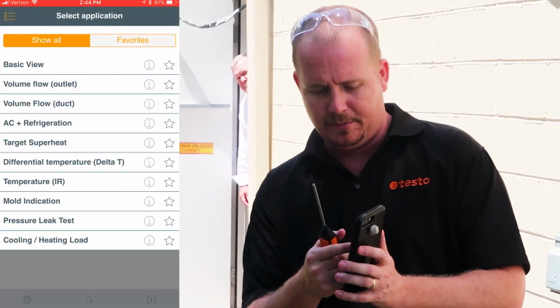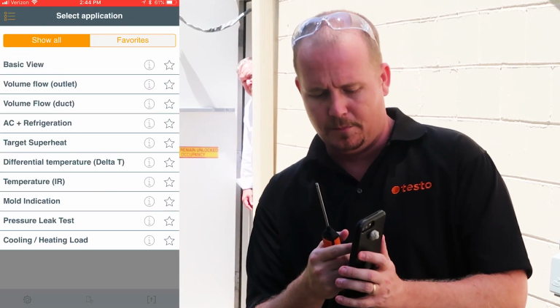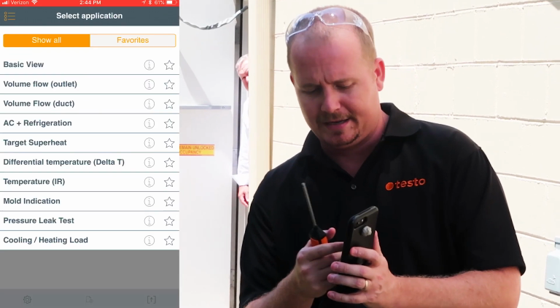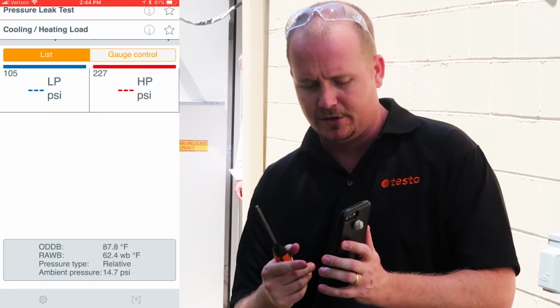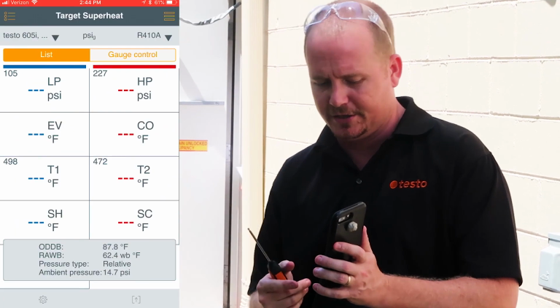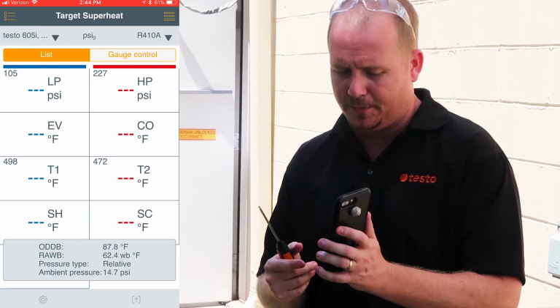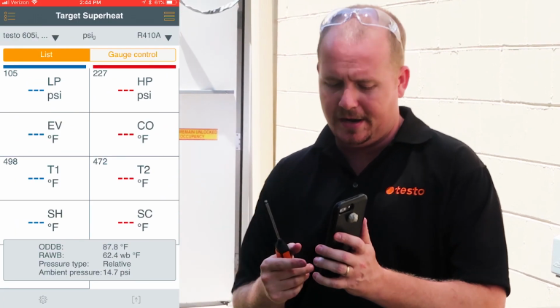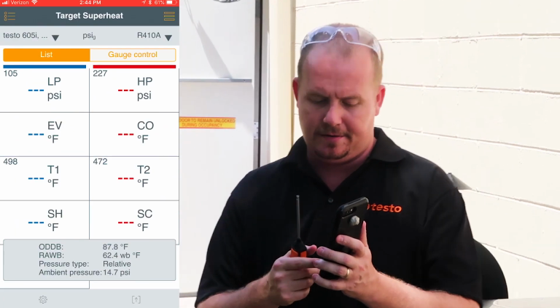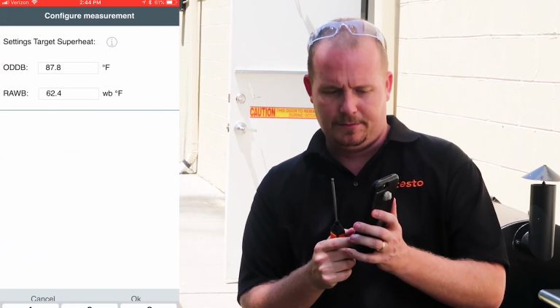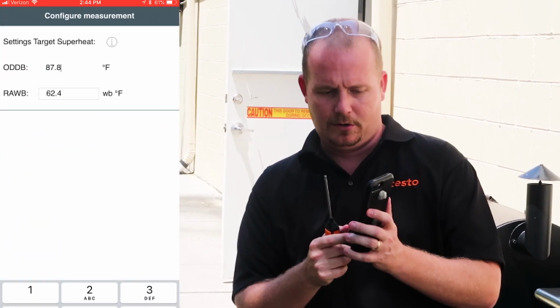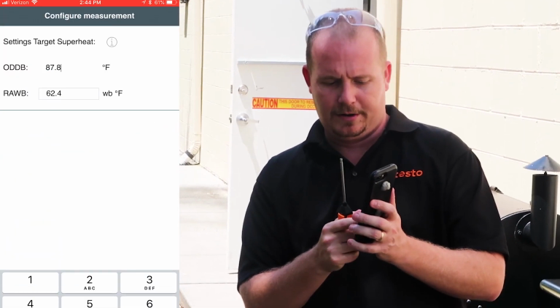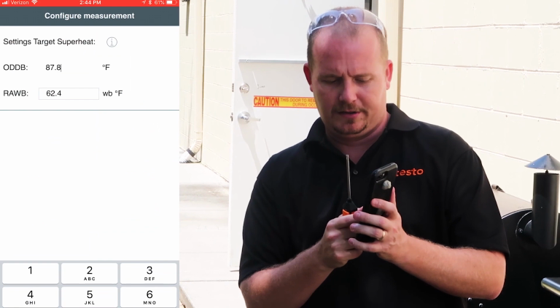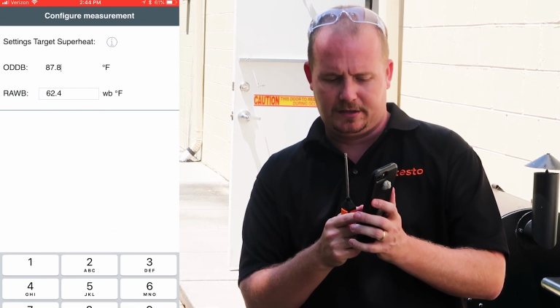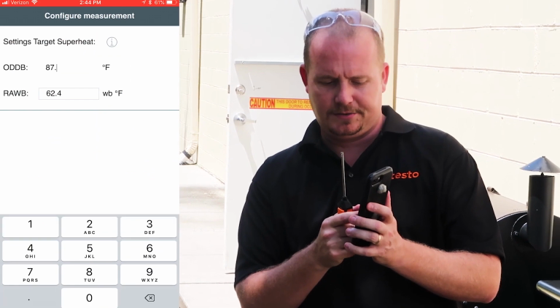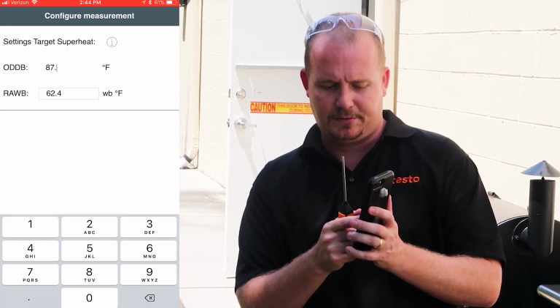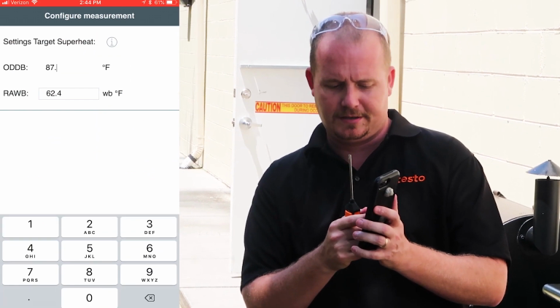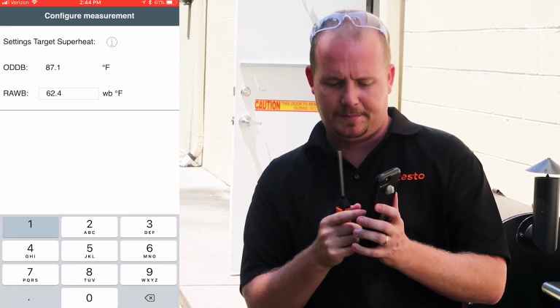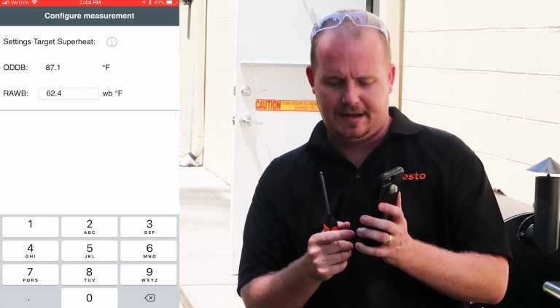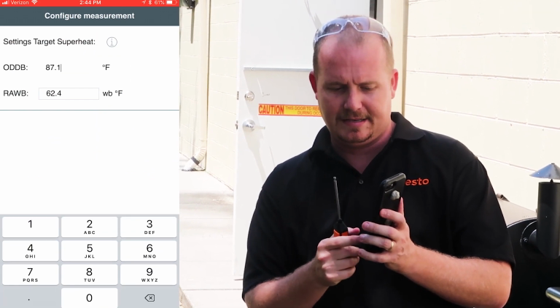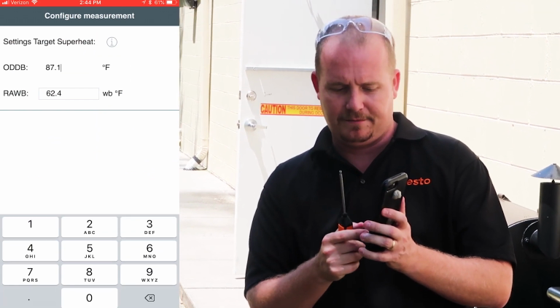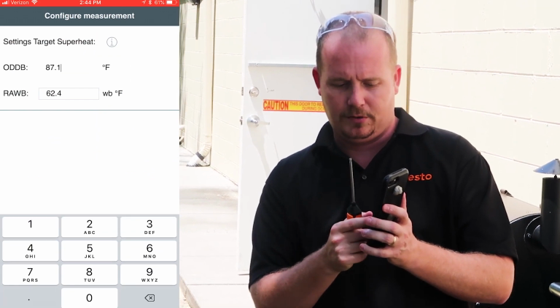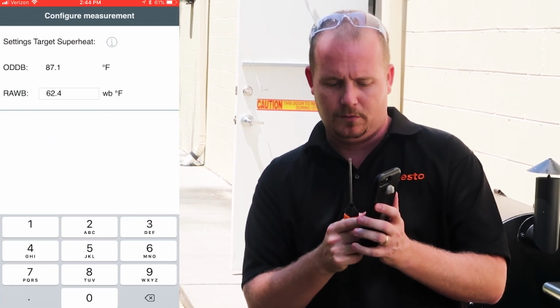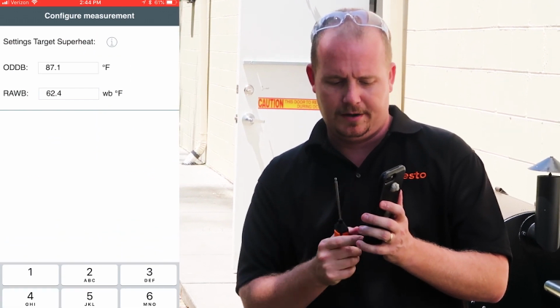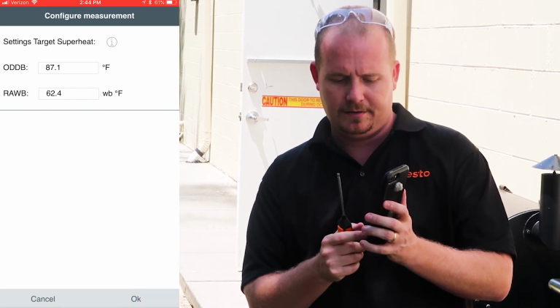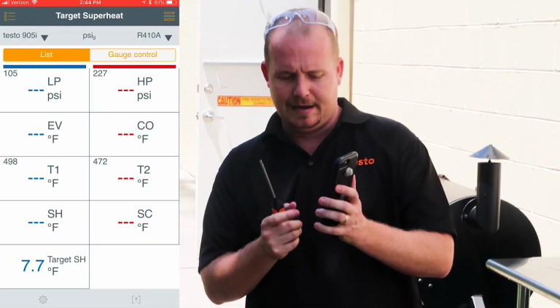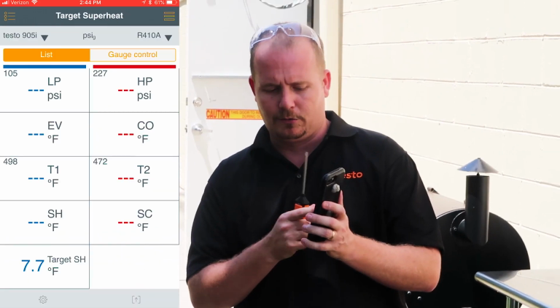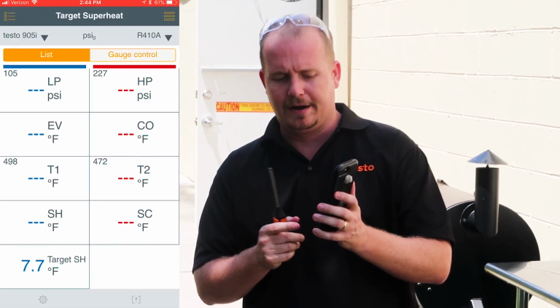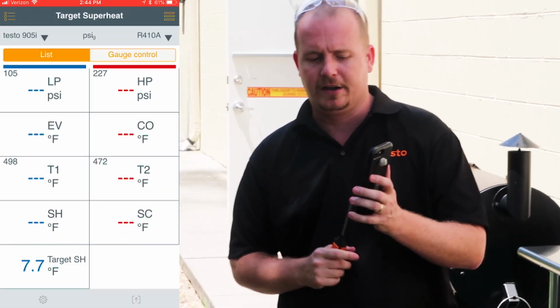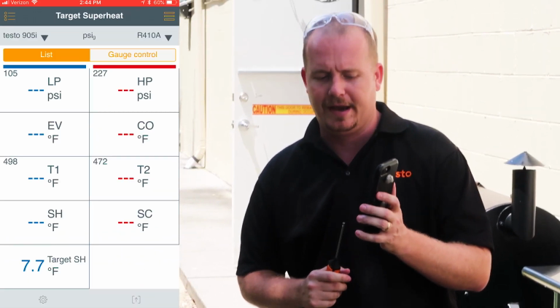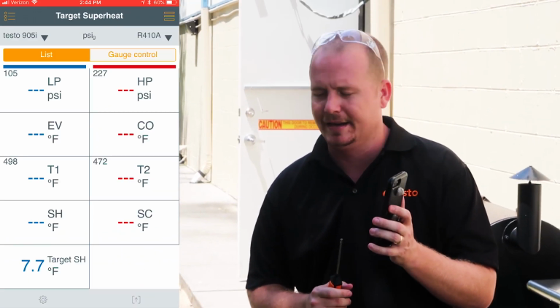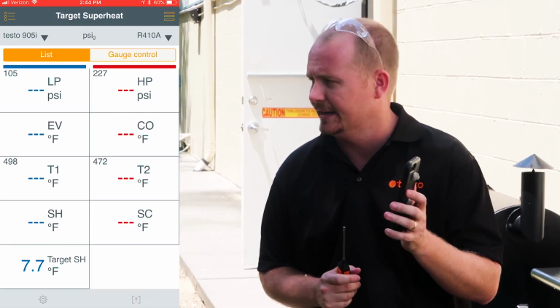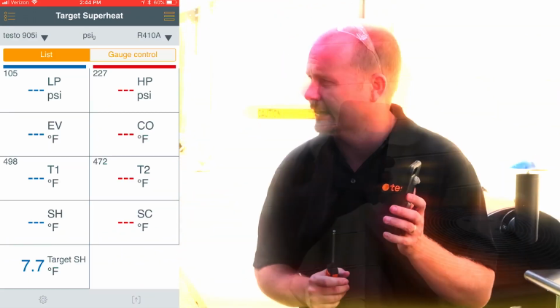We go back to Target Superheat — we were already really close — so we're going to type in 87.1. Now we're ready to go ahead and connect.